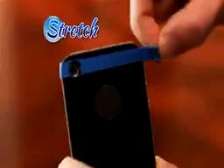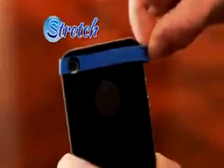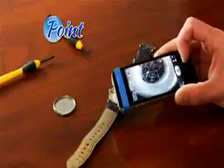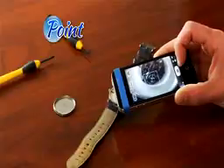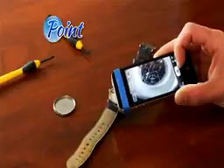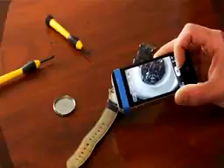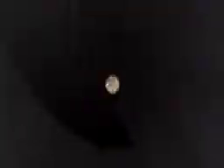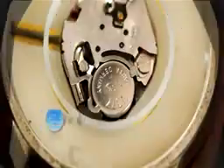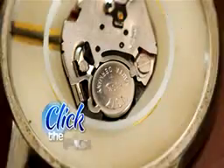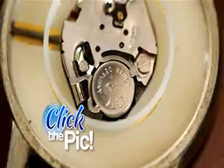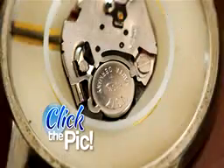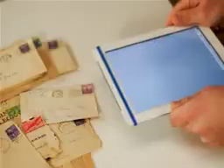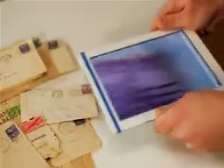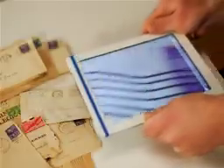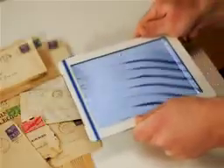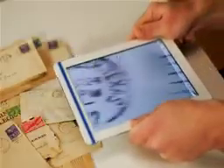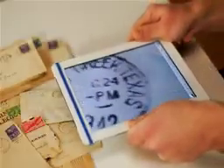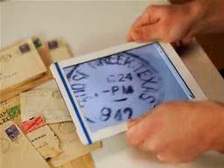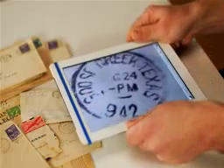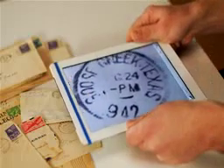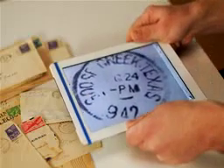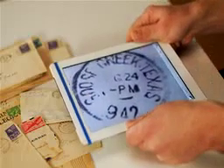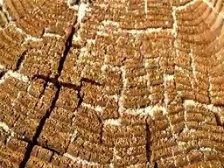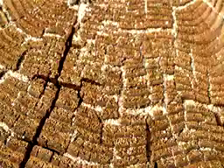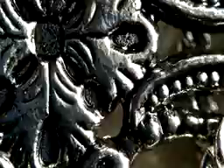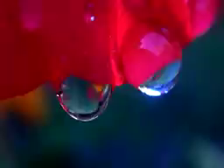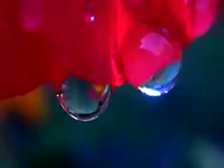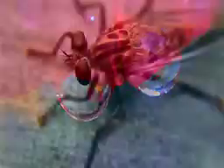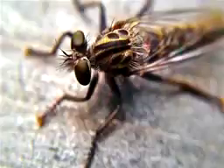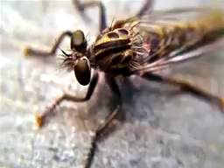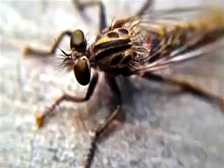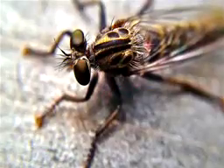Just stretch, point, and click the pick. Now all your mobile devices have the power to capture stunningly sharp close-up images.